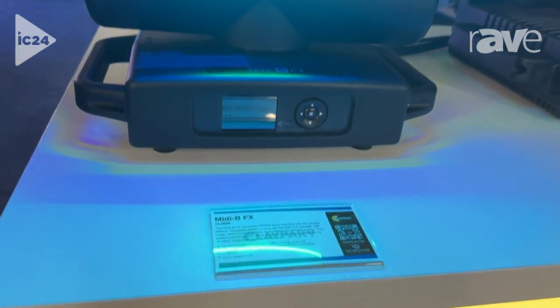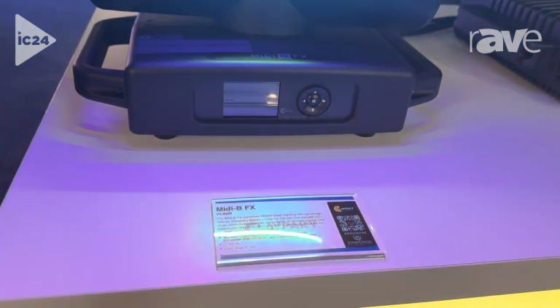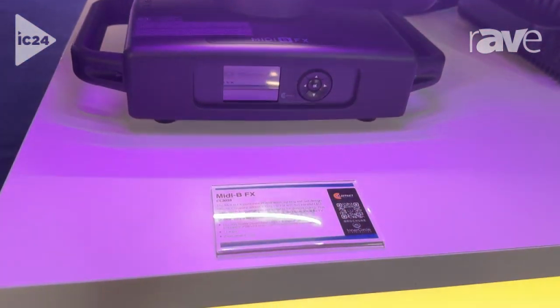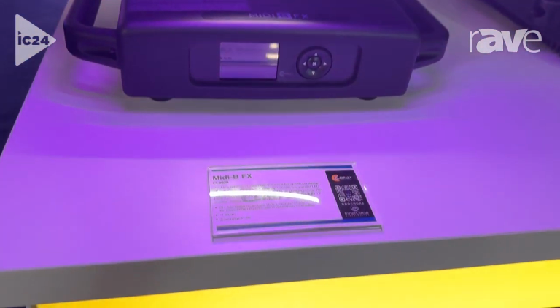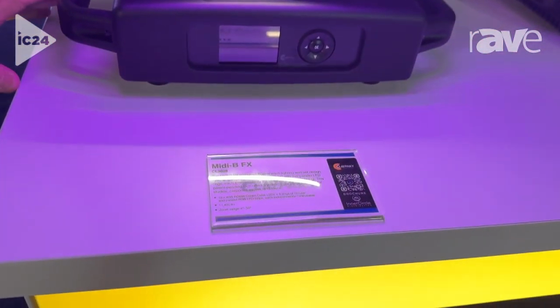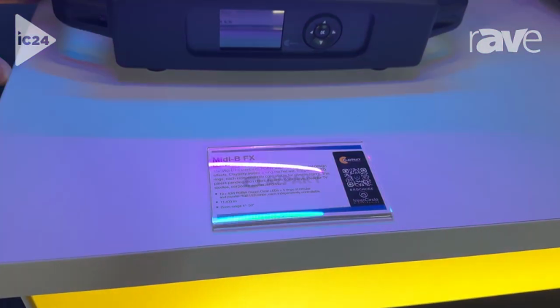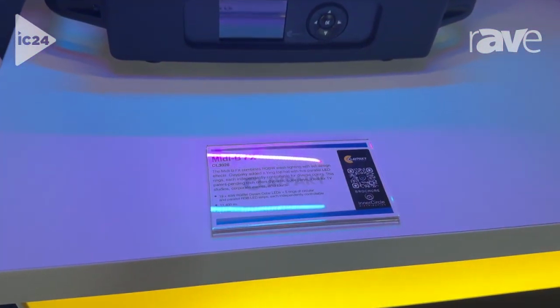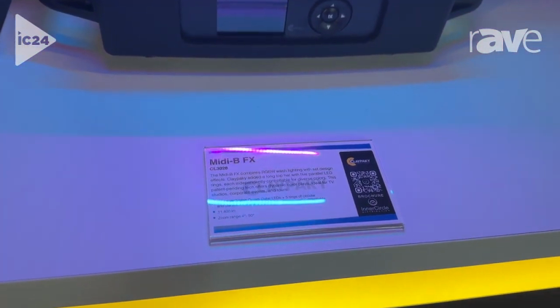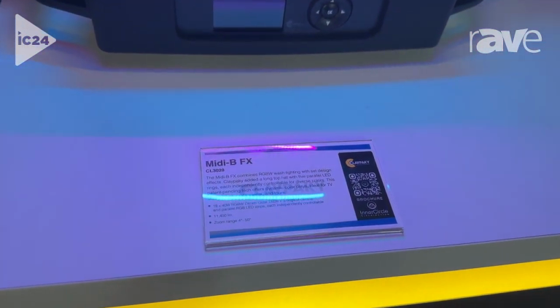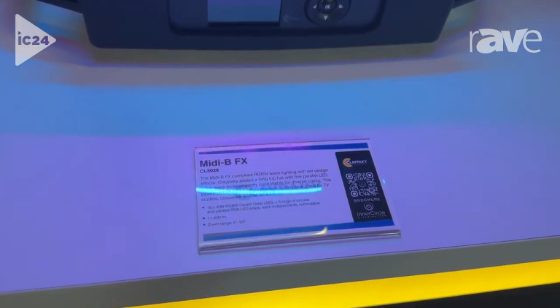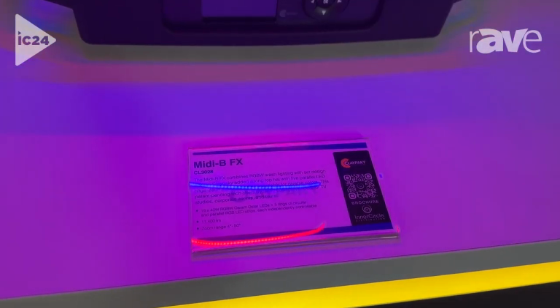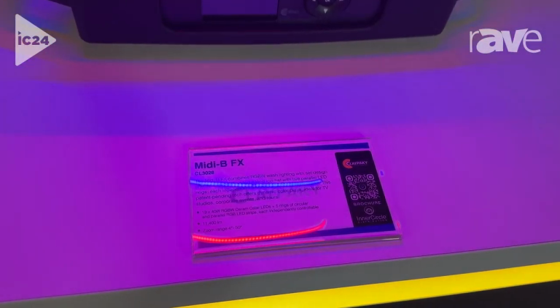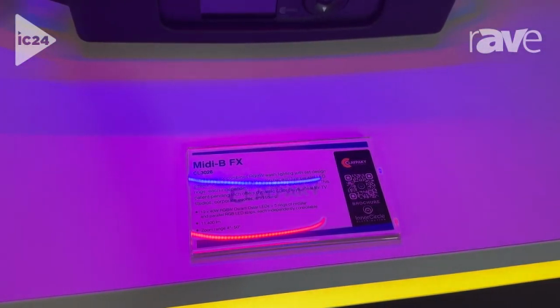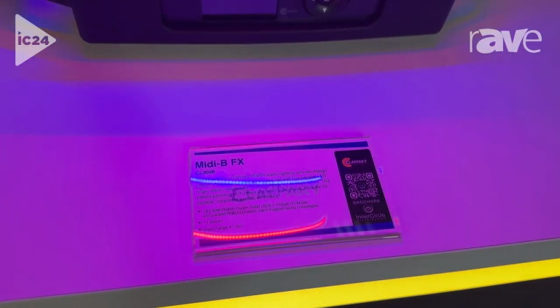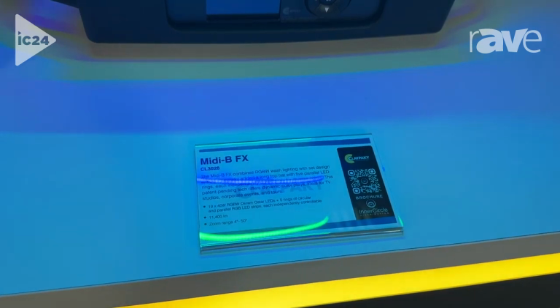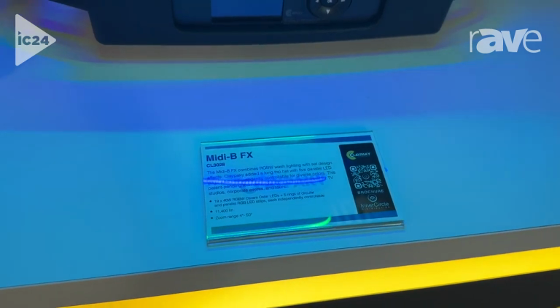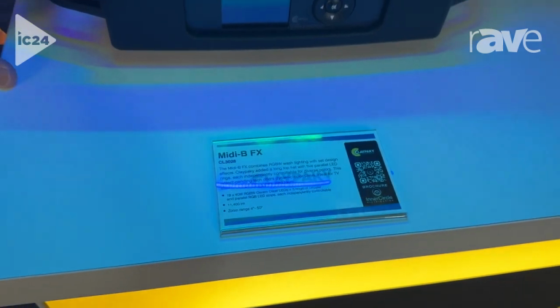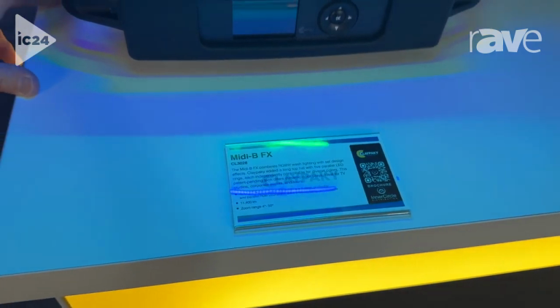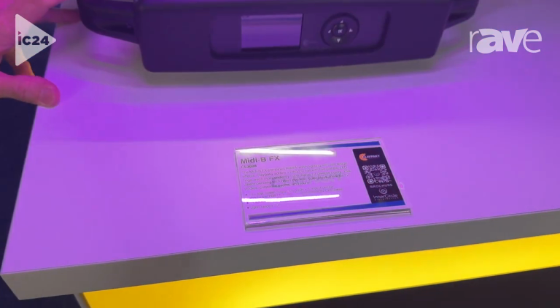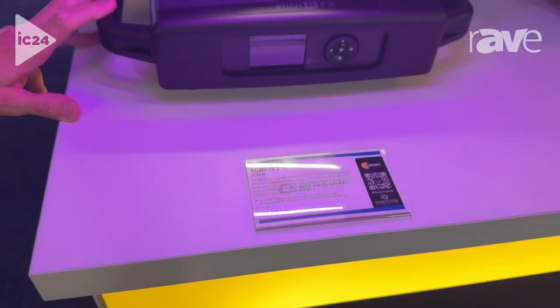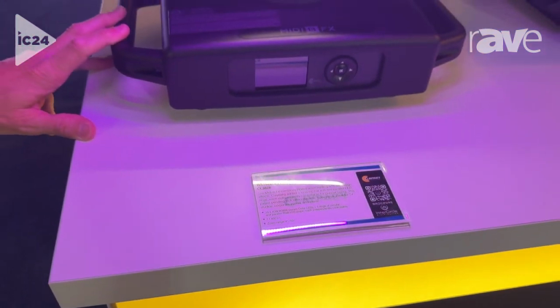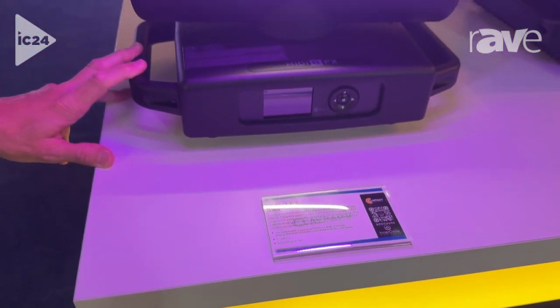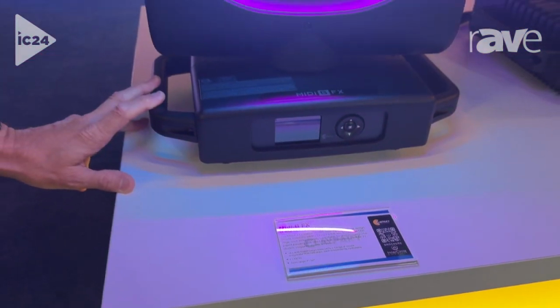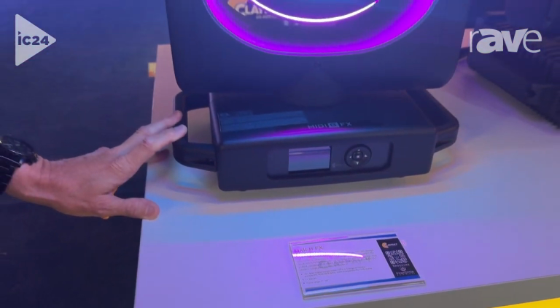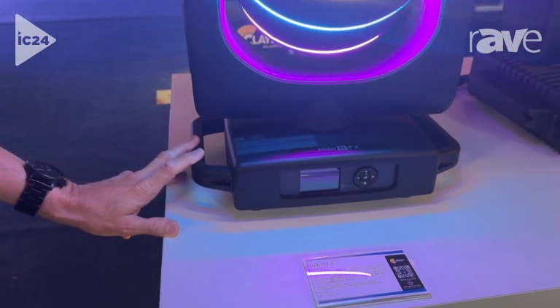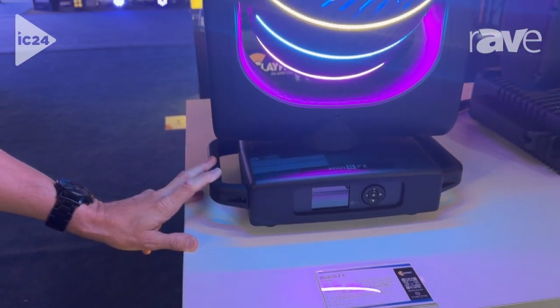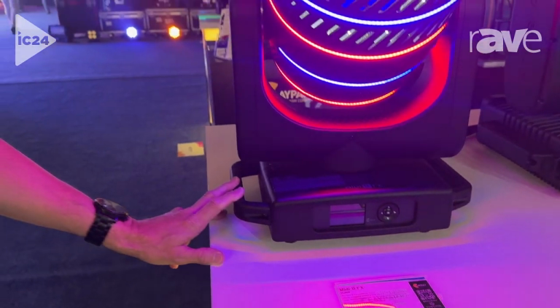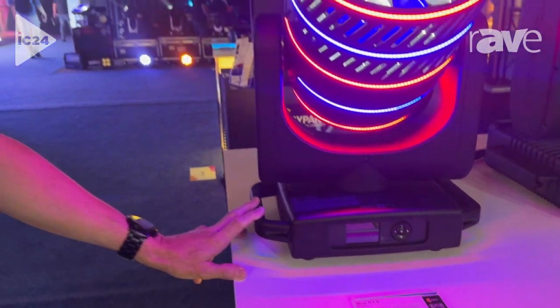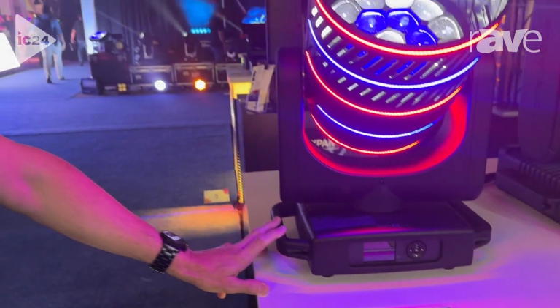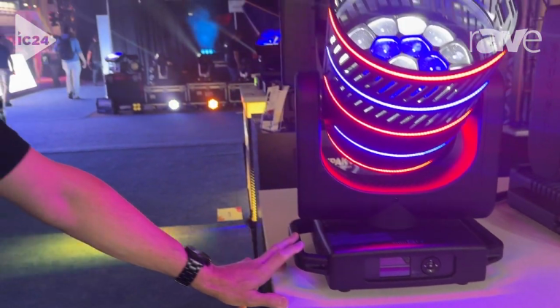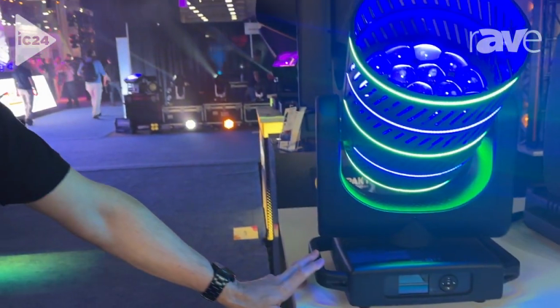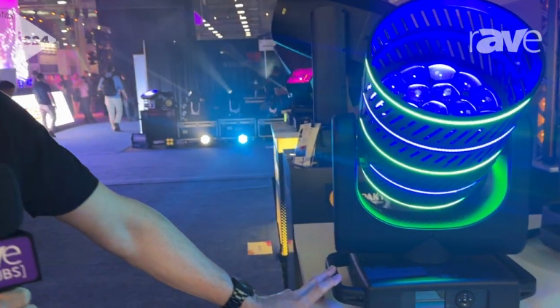Again, it's the MIDI B FX from Clay Packie. You'll be seeing this this summer on tour with the Doobie Brothers — it's about to go out with them.